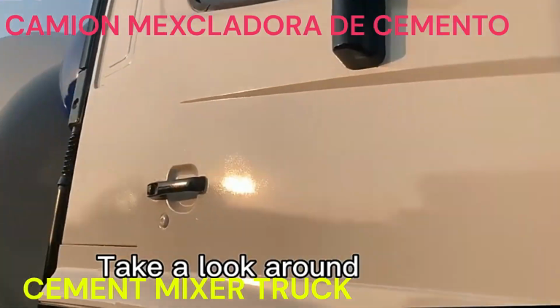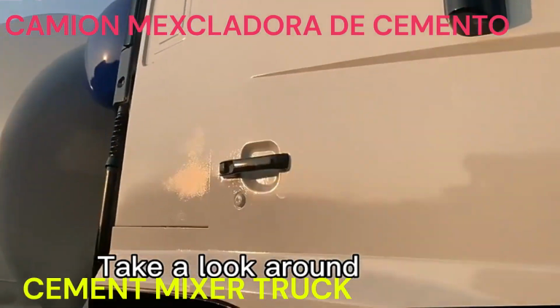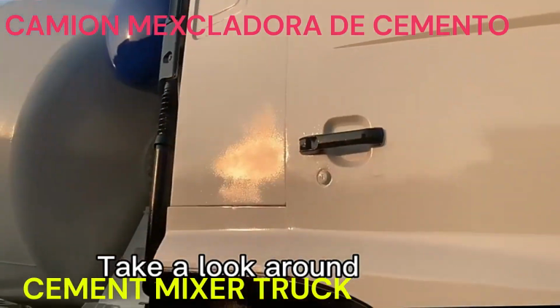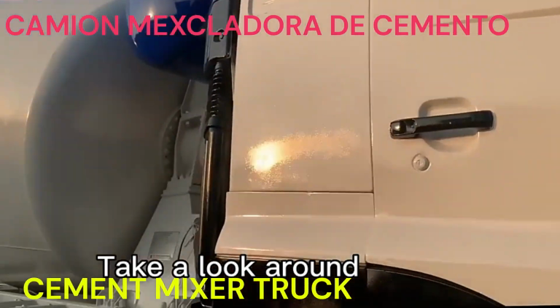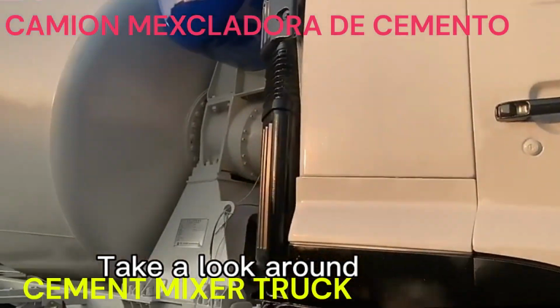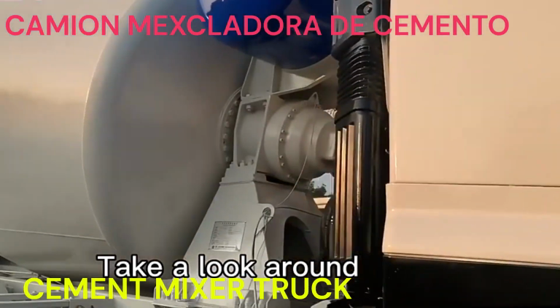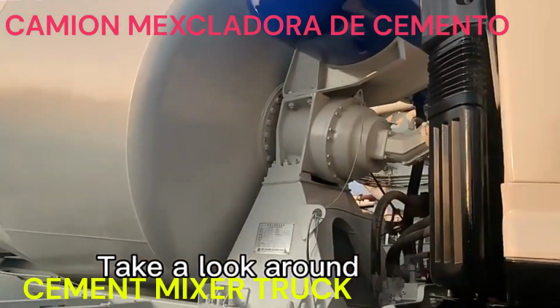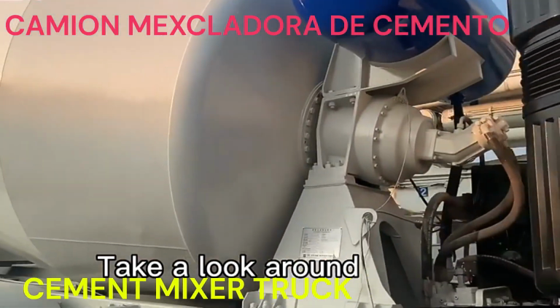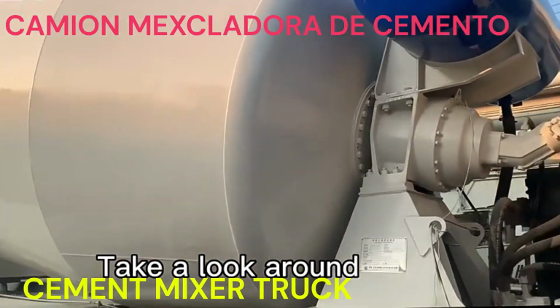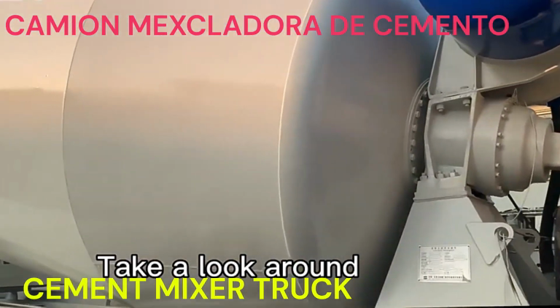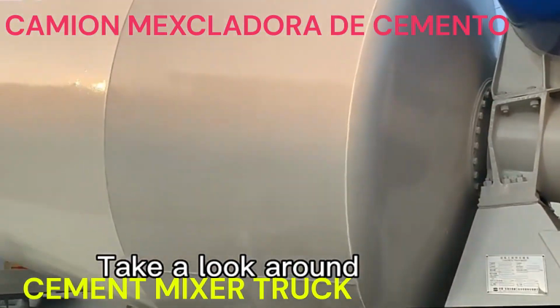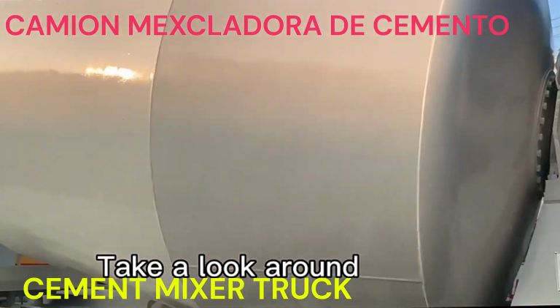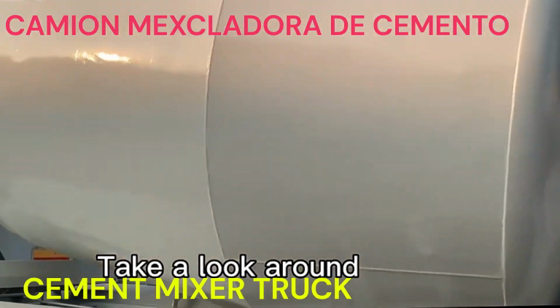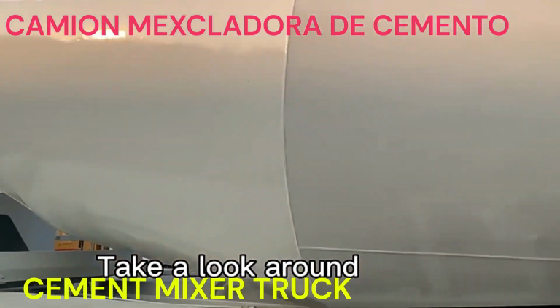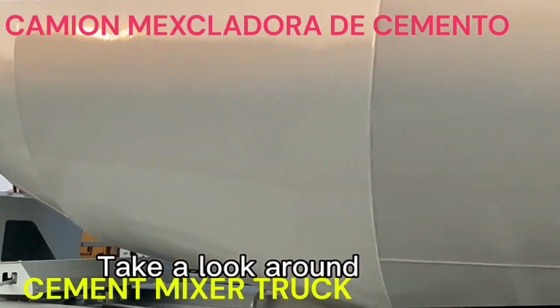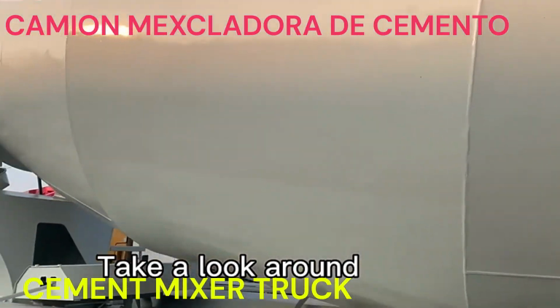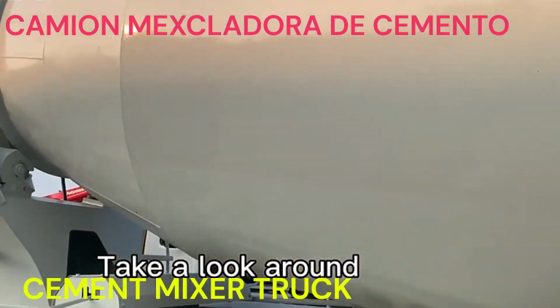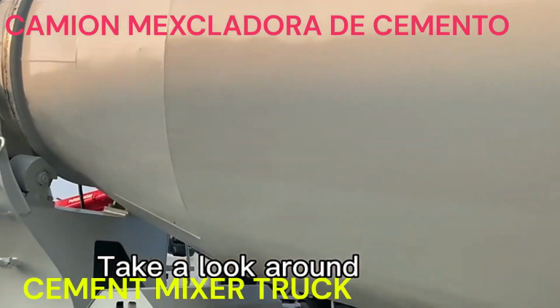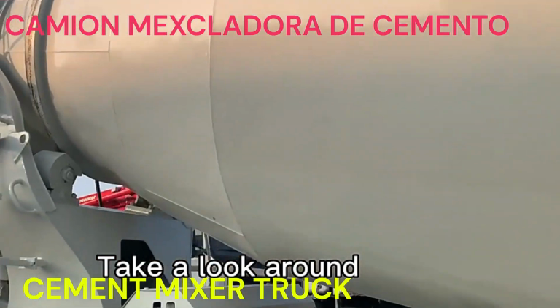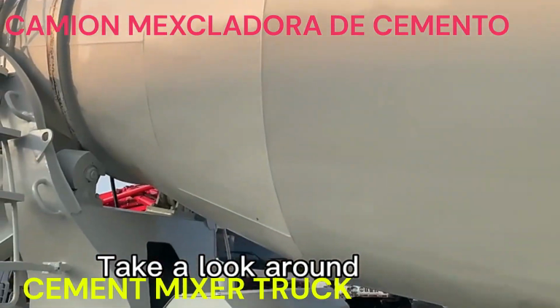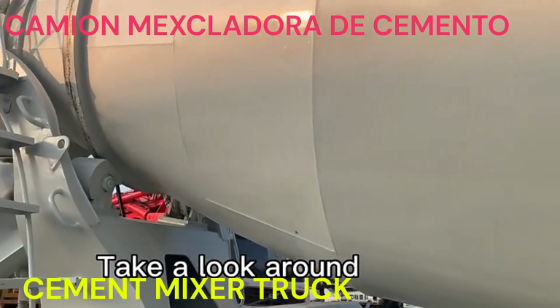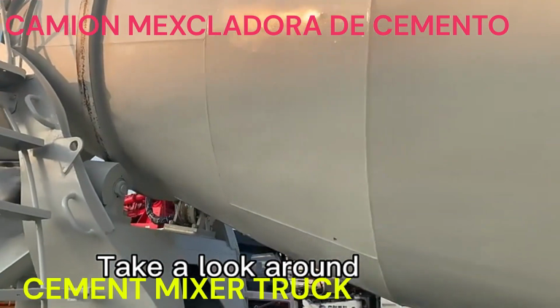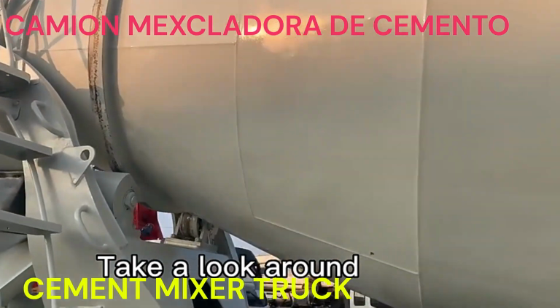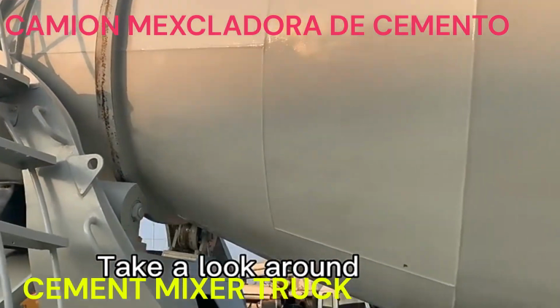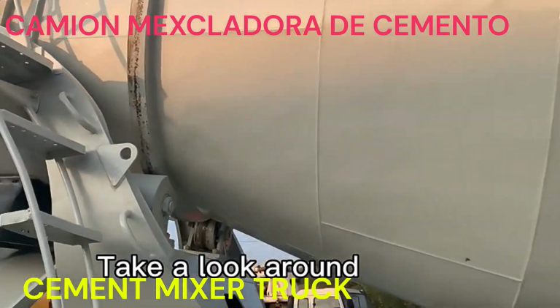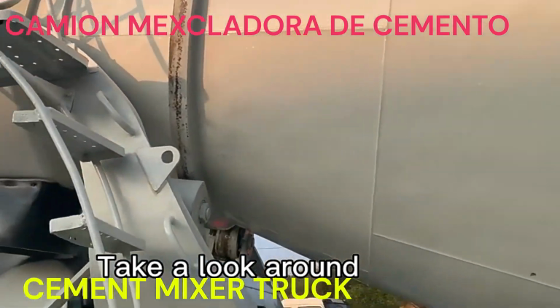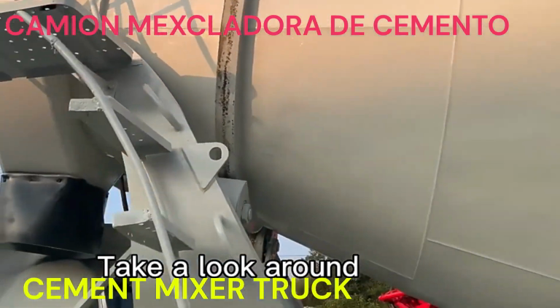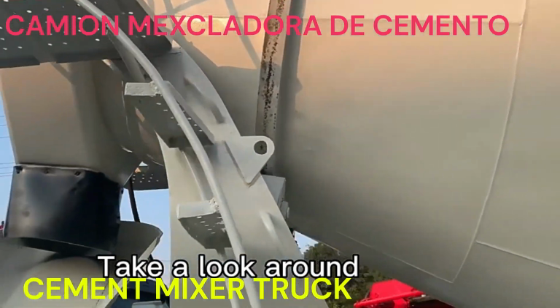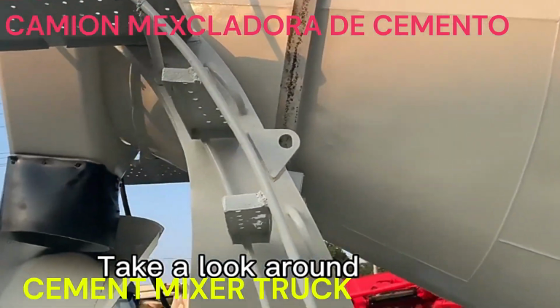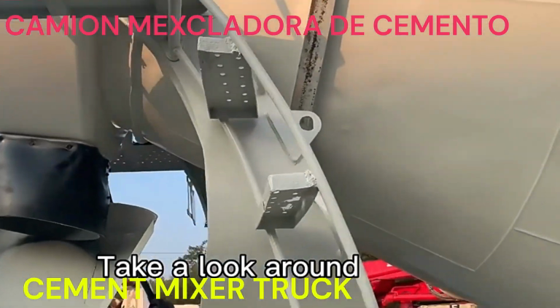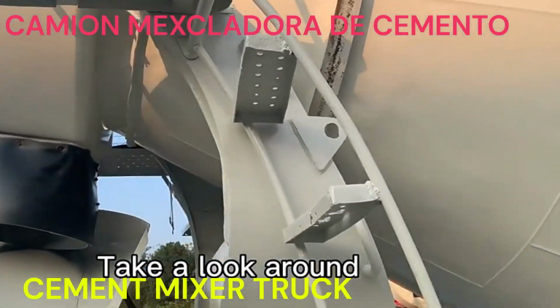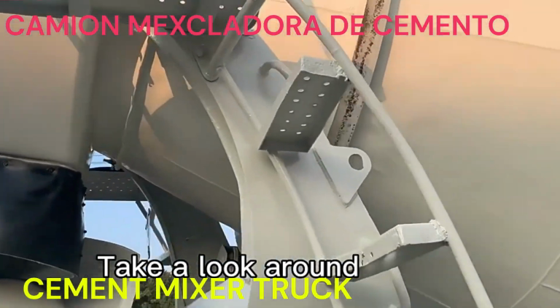El tambor del camión mezcladora de cemento está equipado con paletas que ayudan en la mezcla de los materiales durante el transporte.